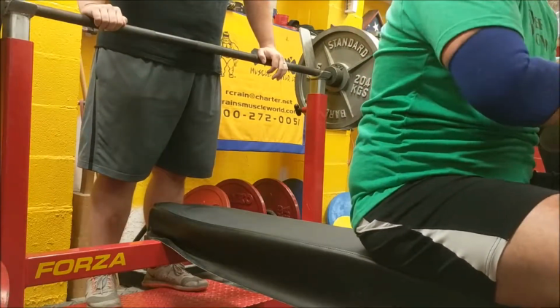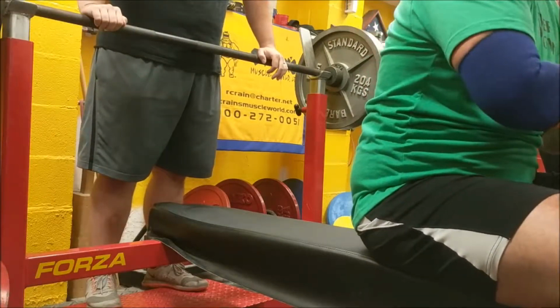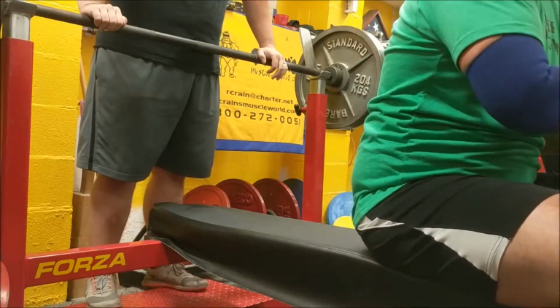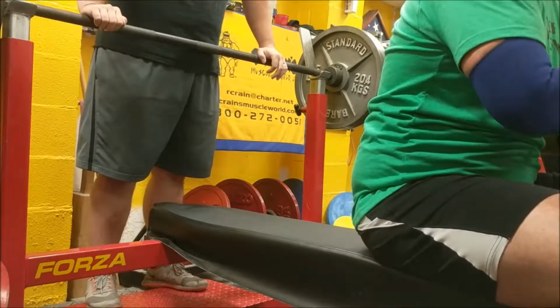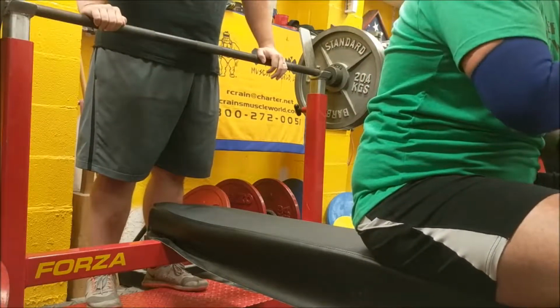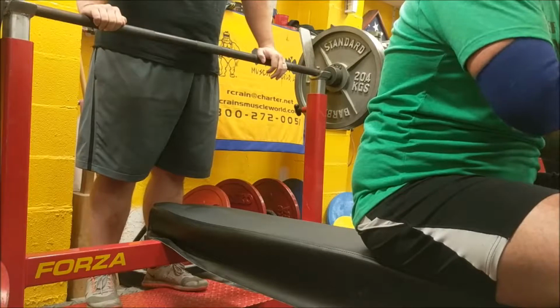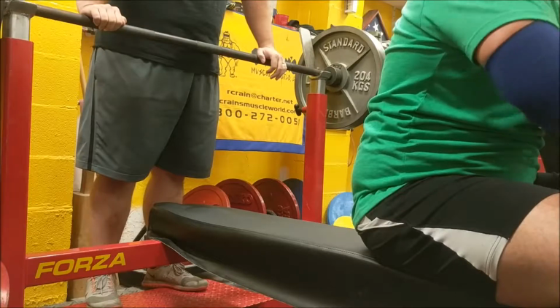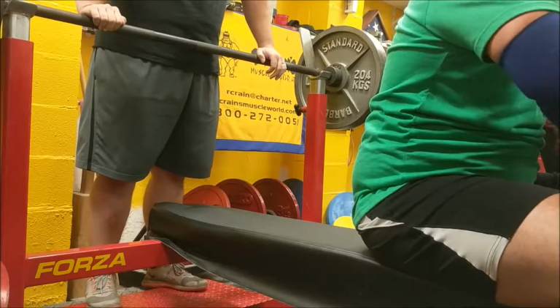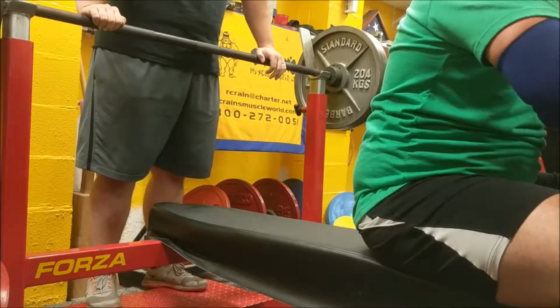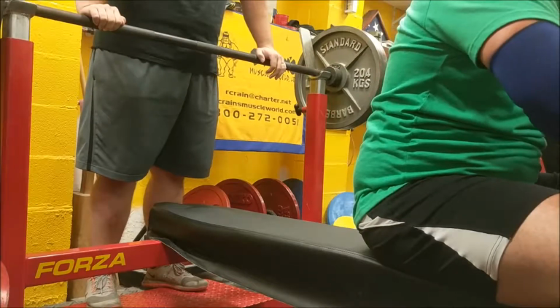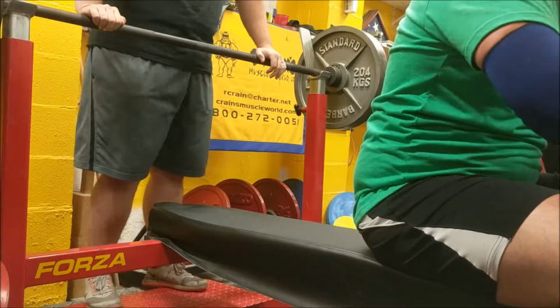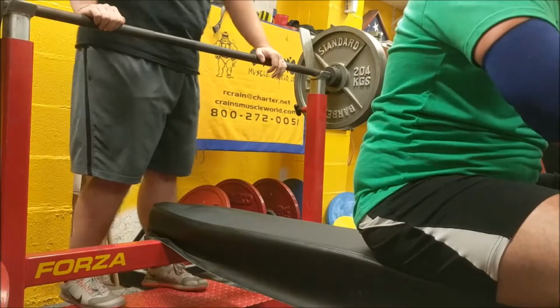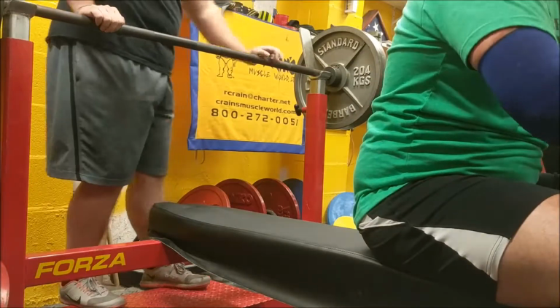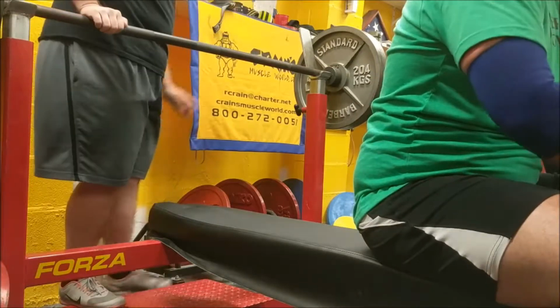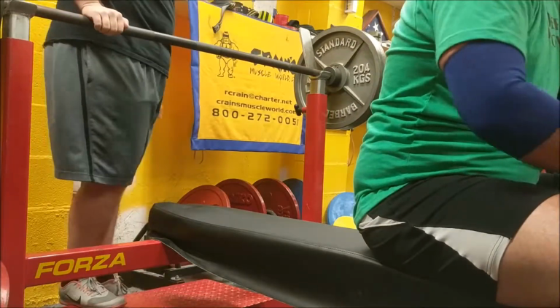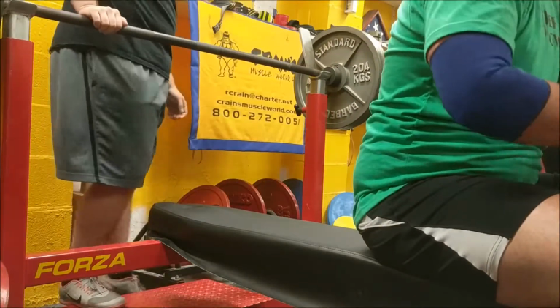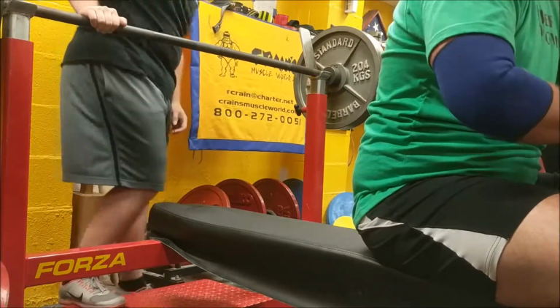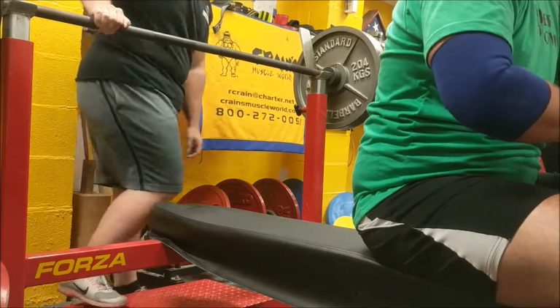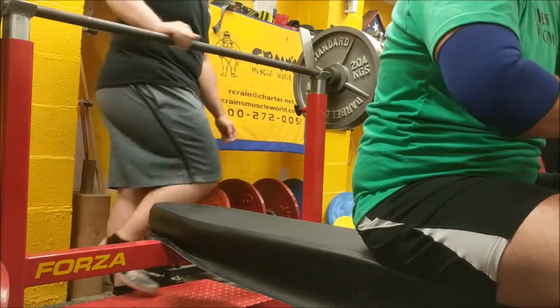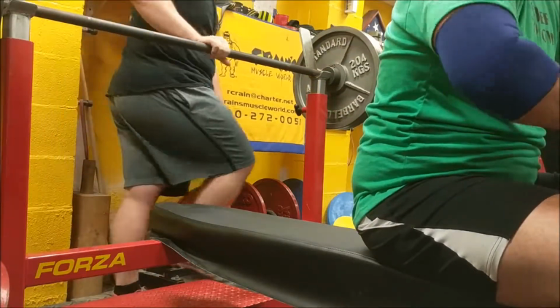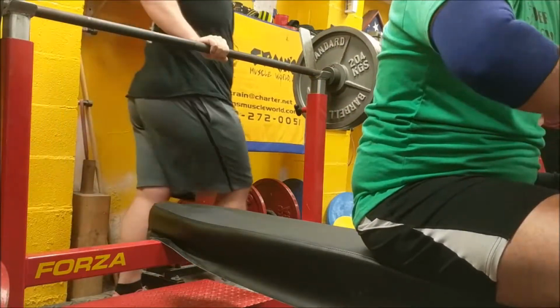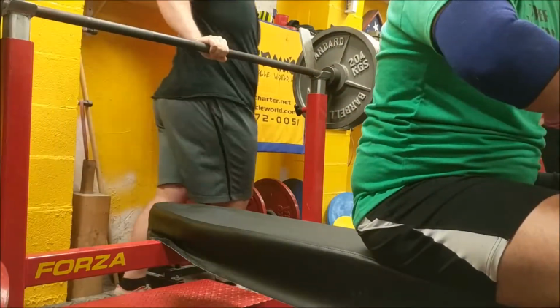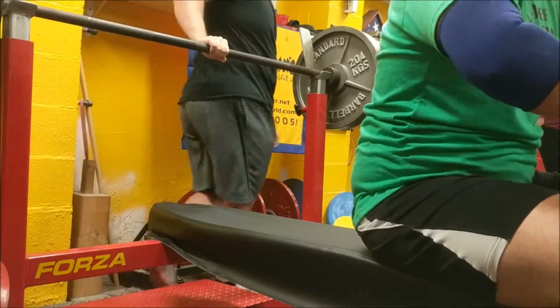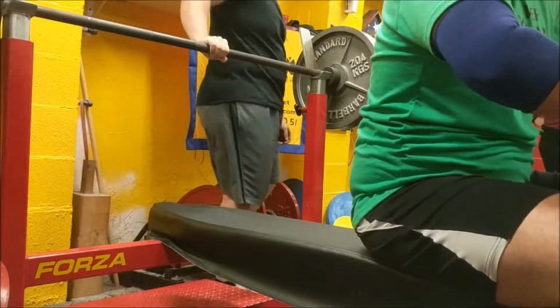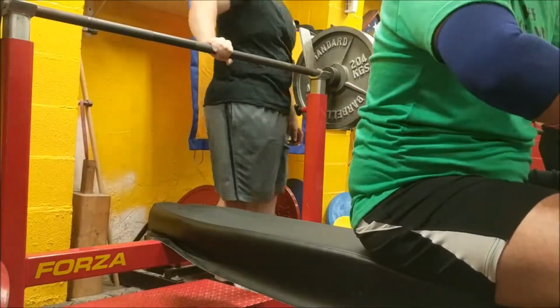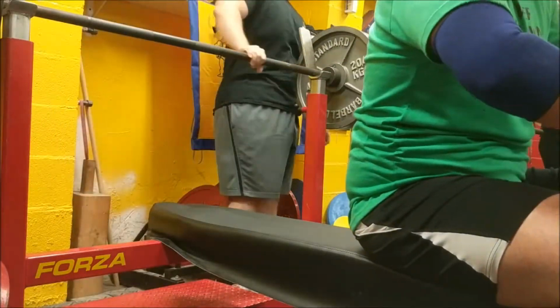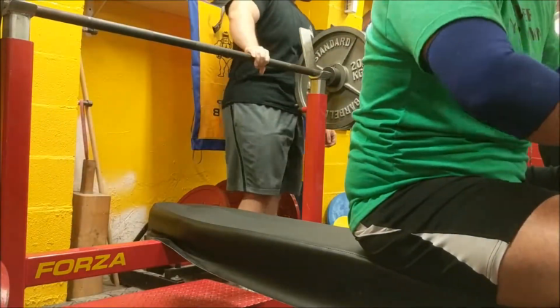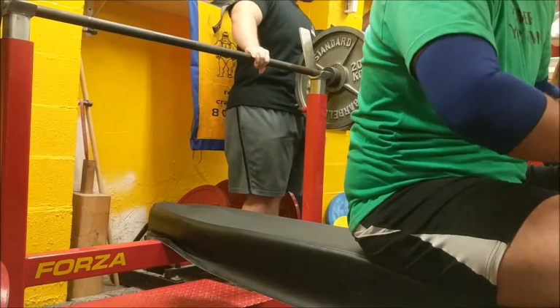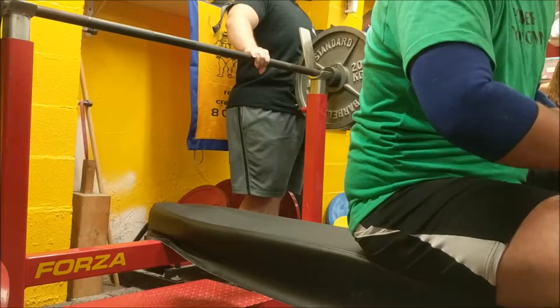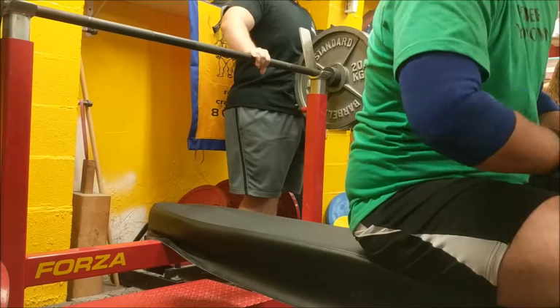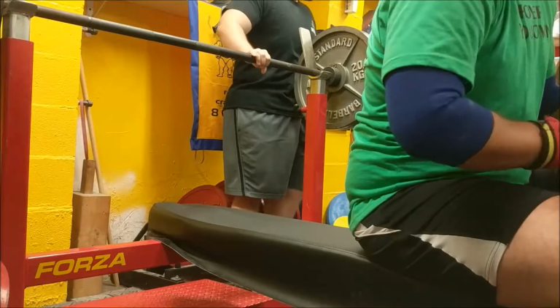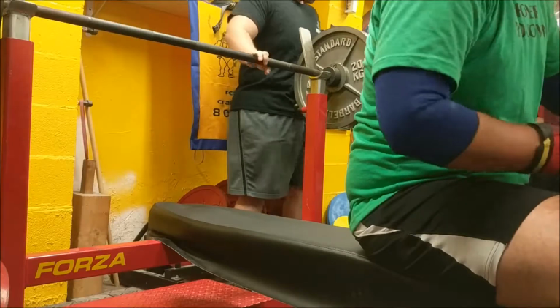How do you stay tight? You don't release. You're getting there, you're just... yeah.